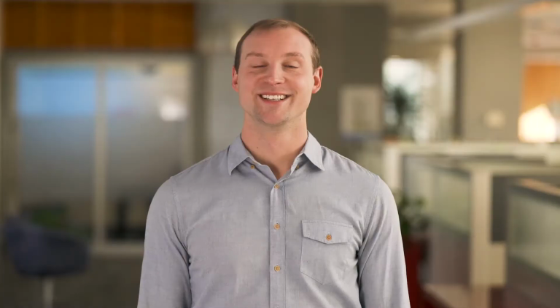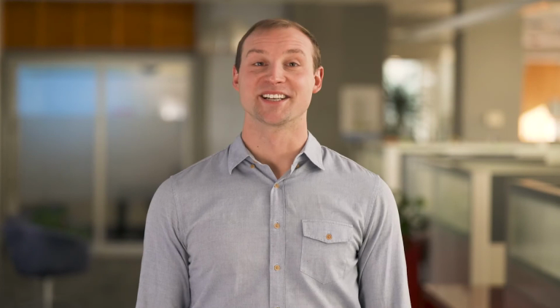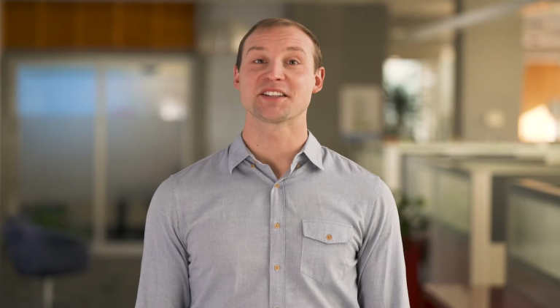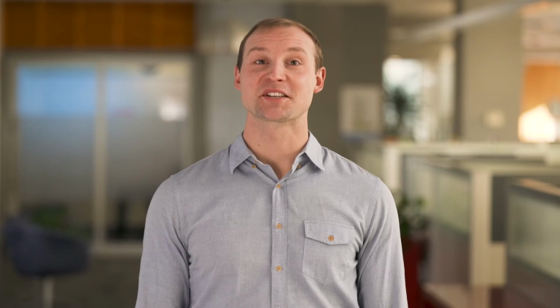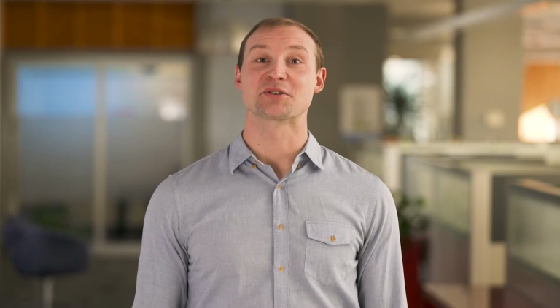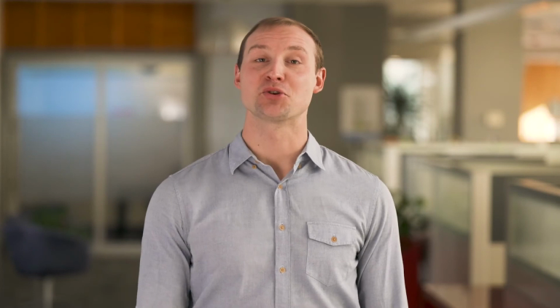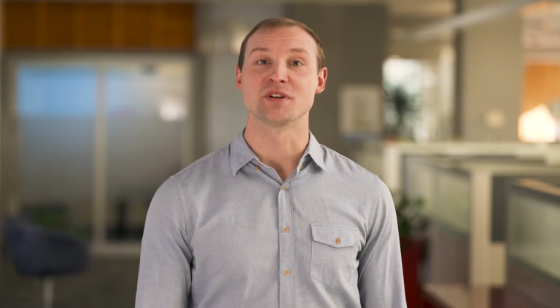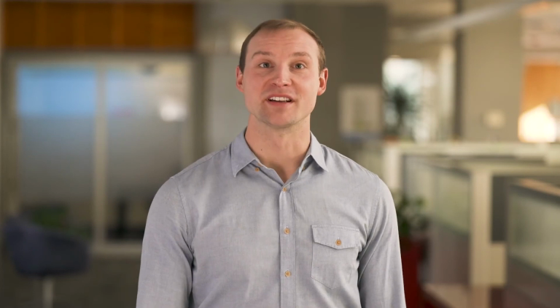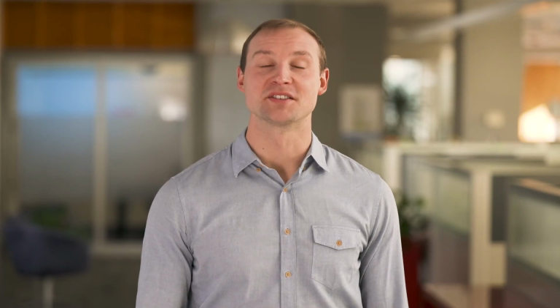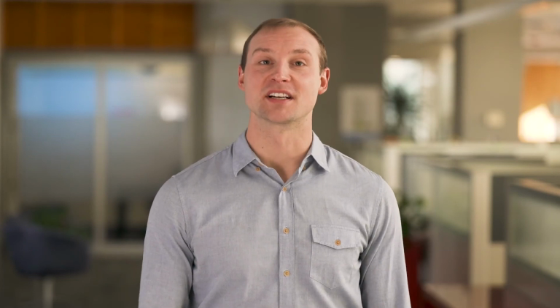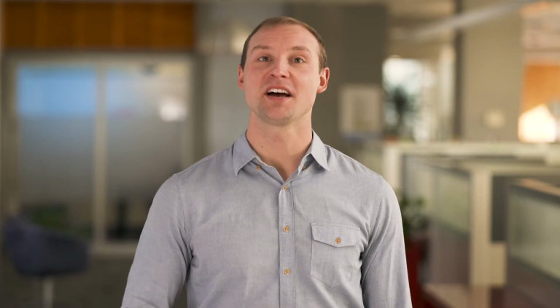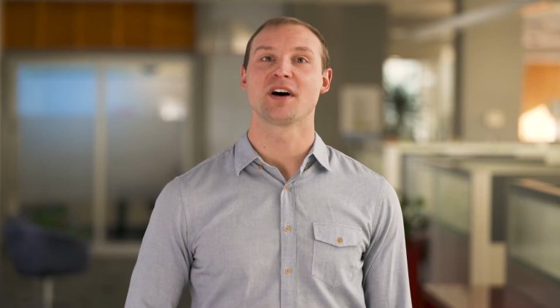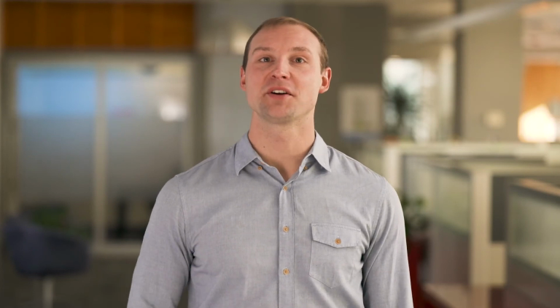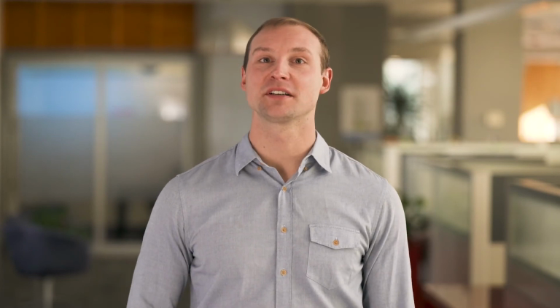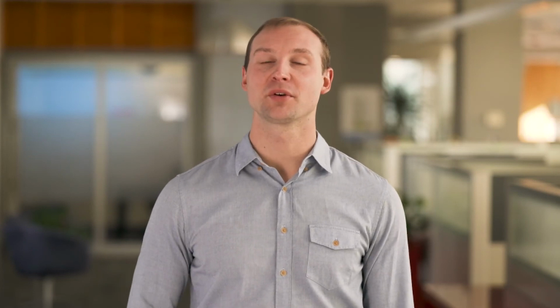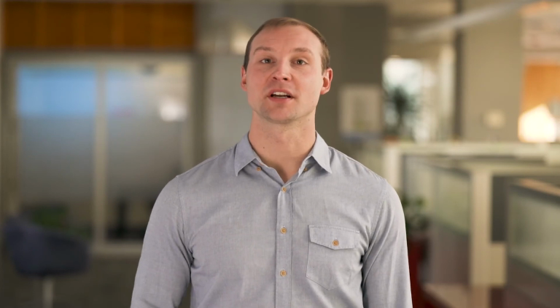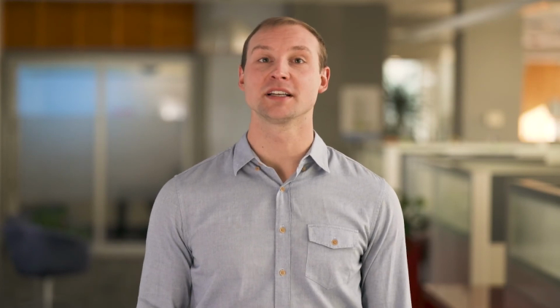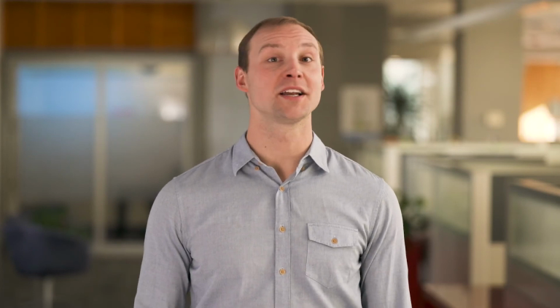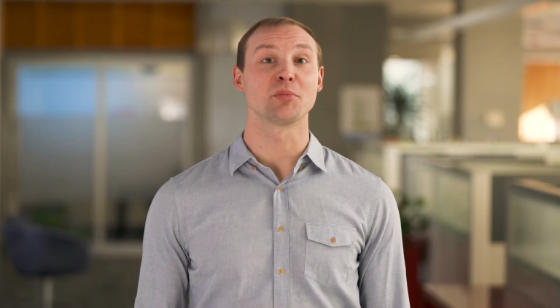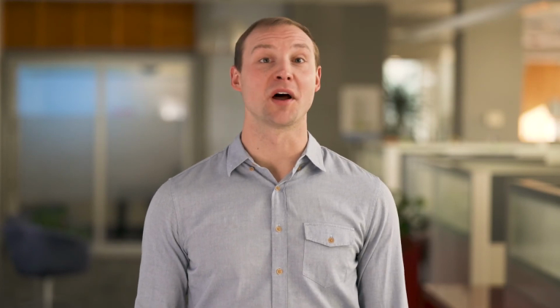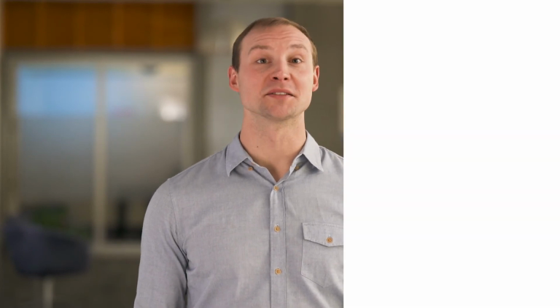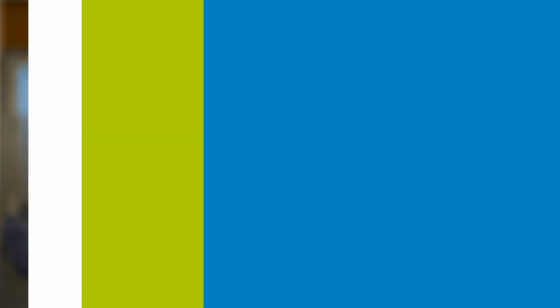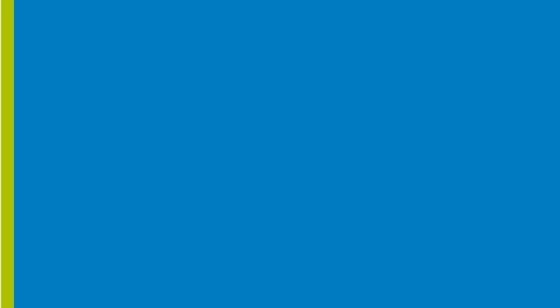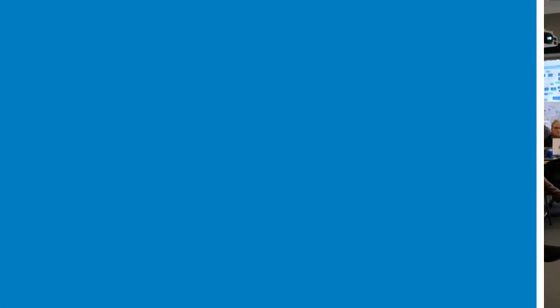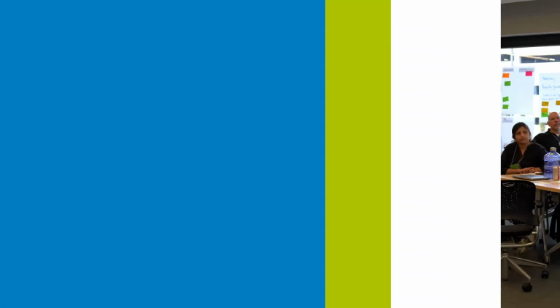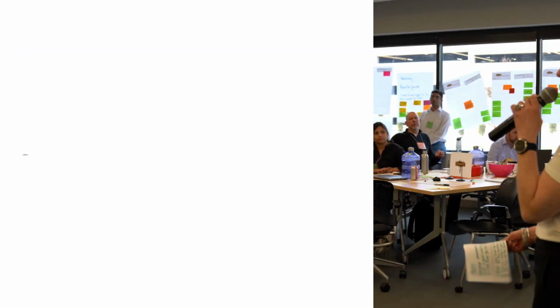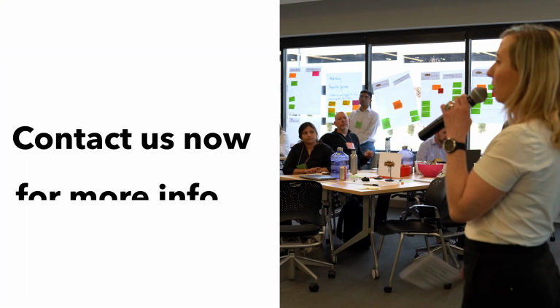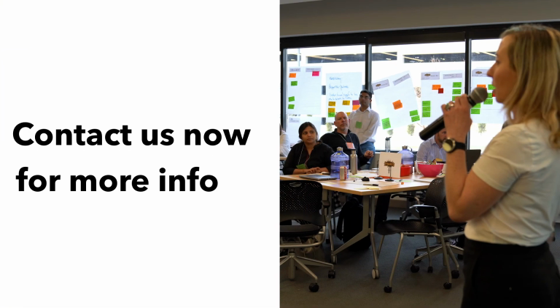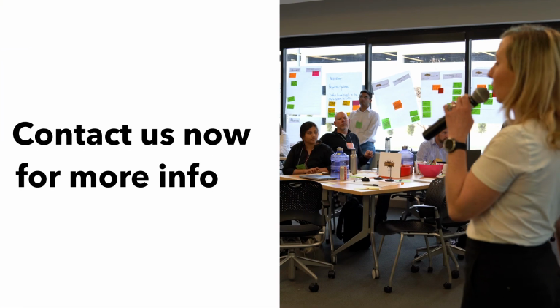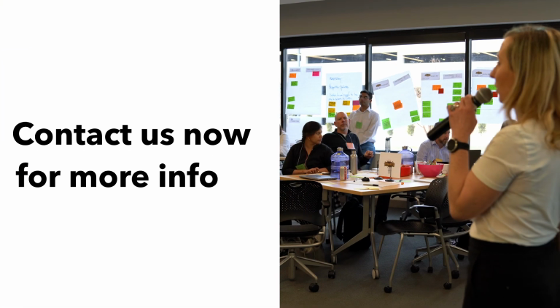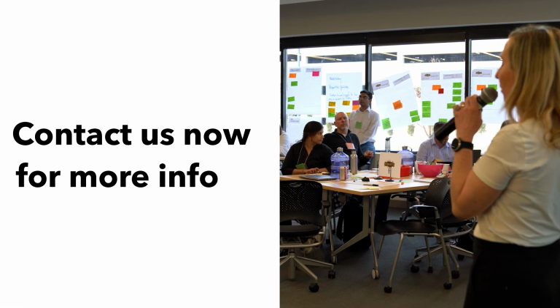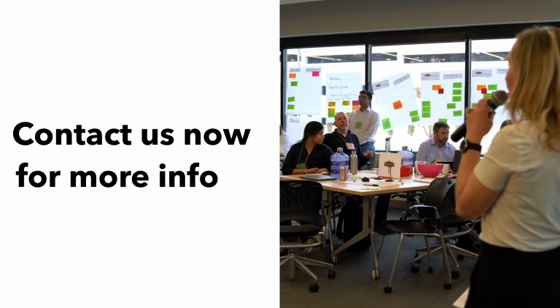Get the skills you need to guide value delivery in a lean enterprise. Register for a class today.